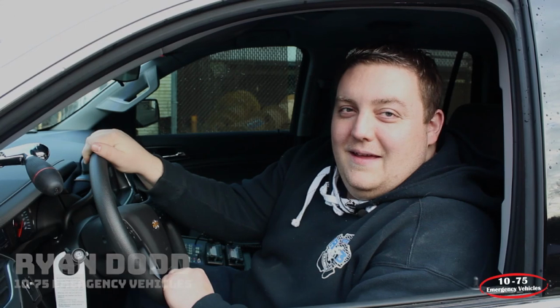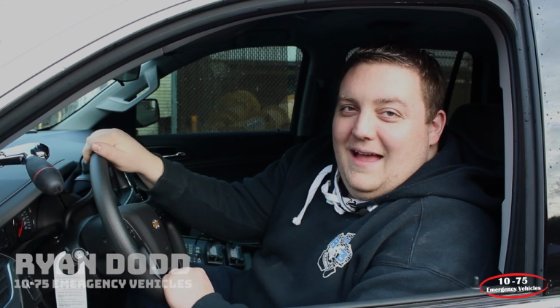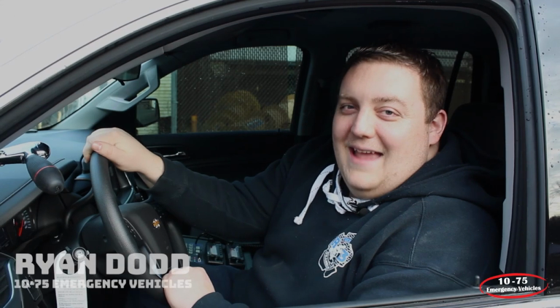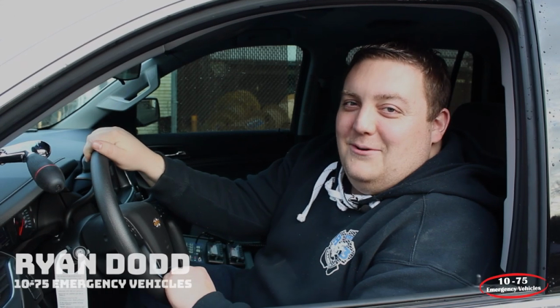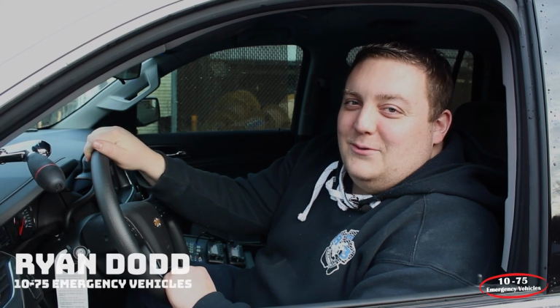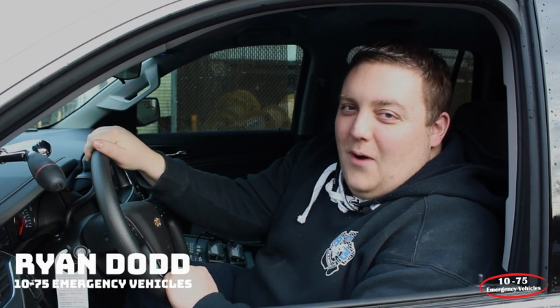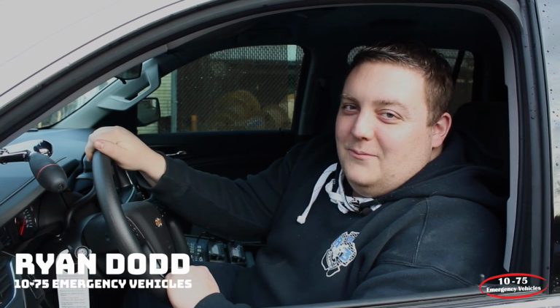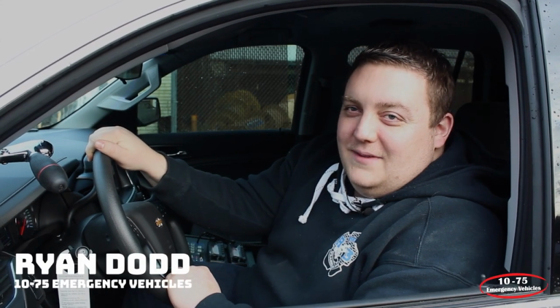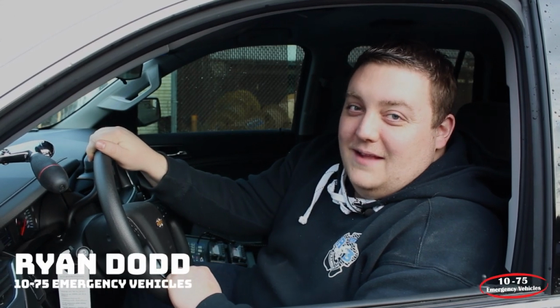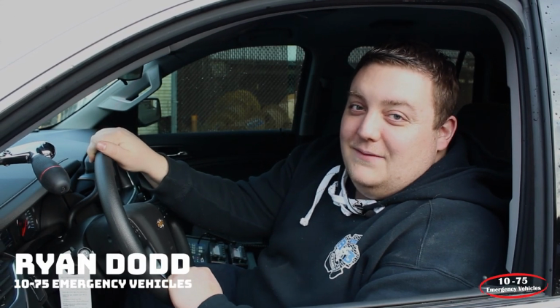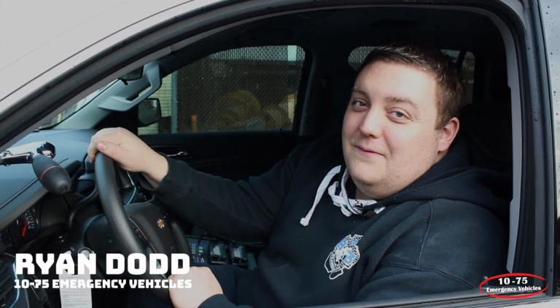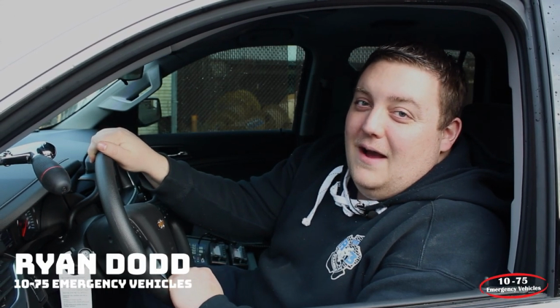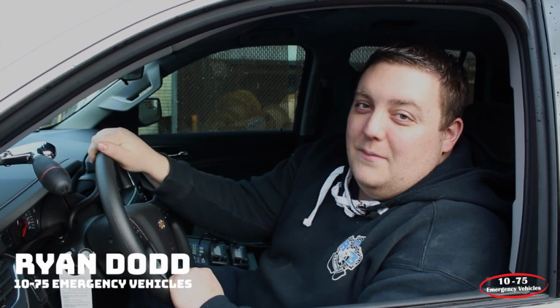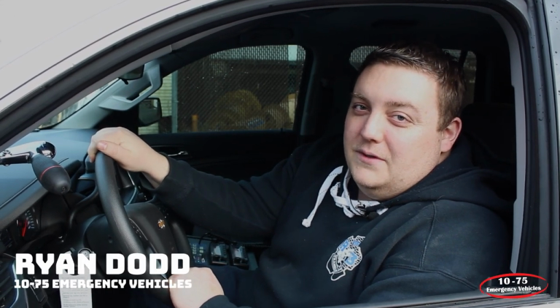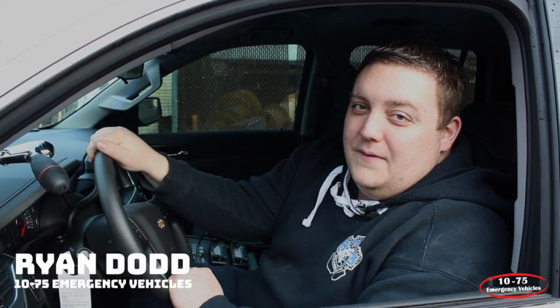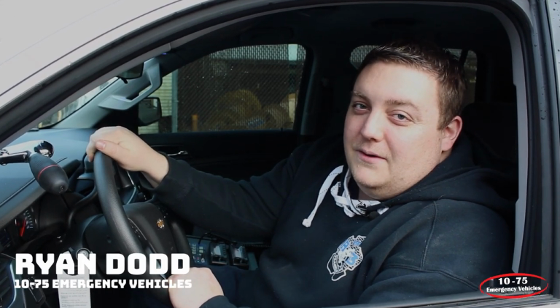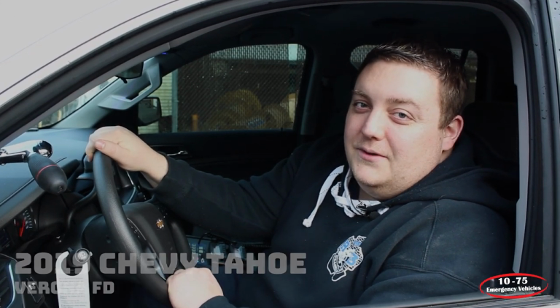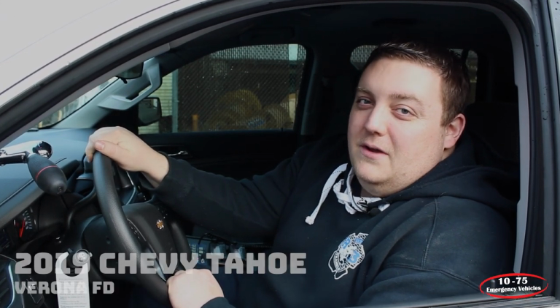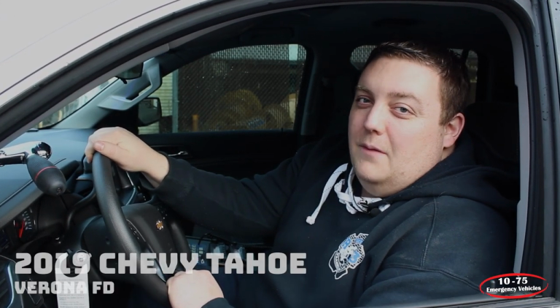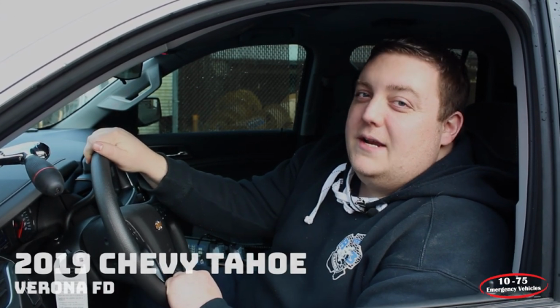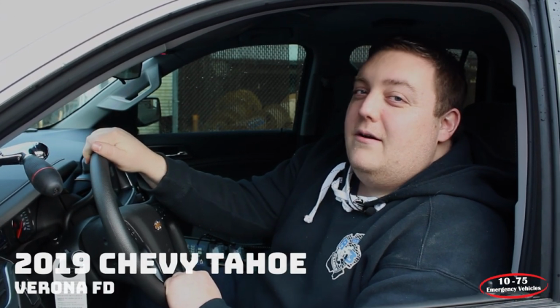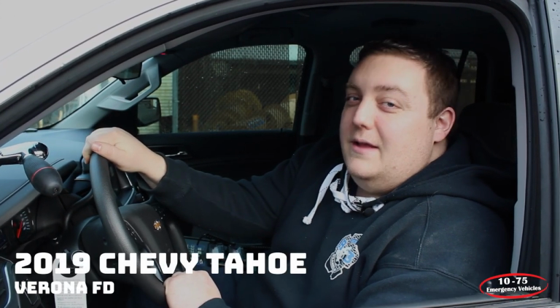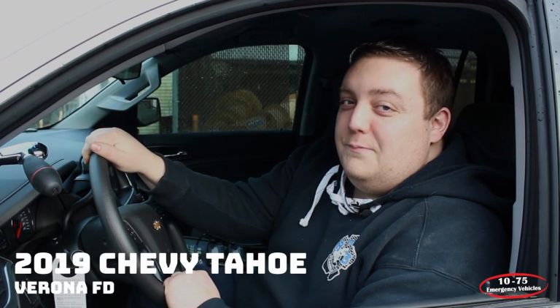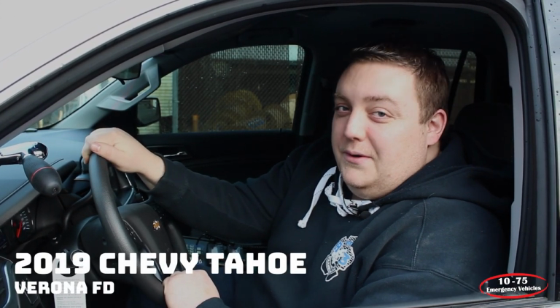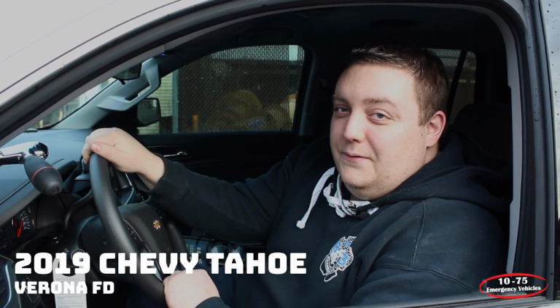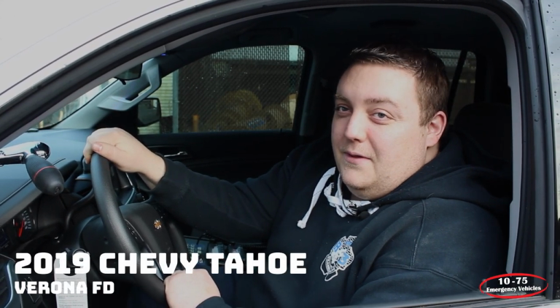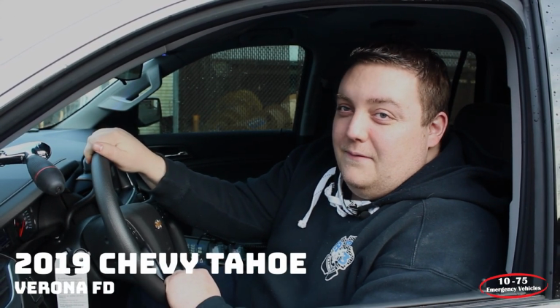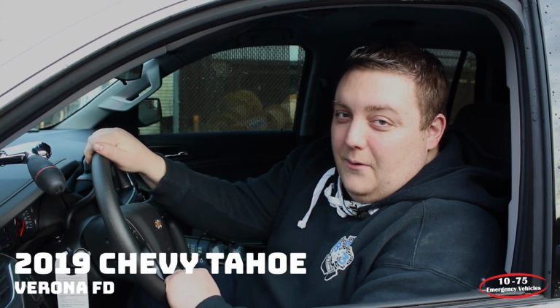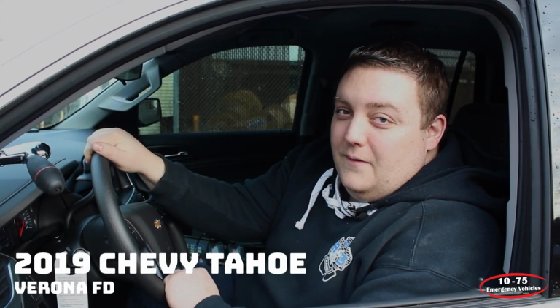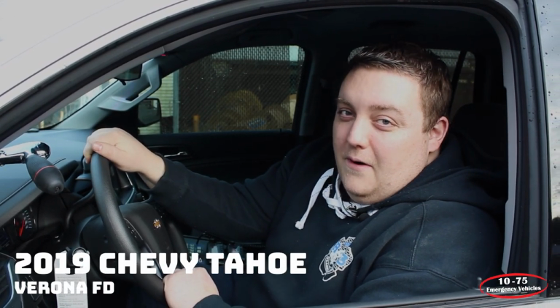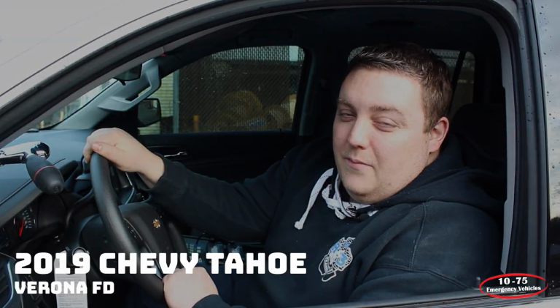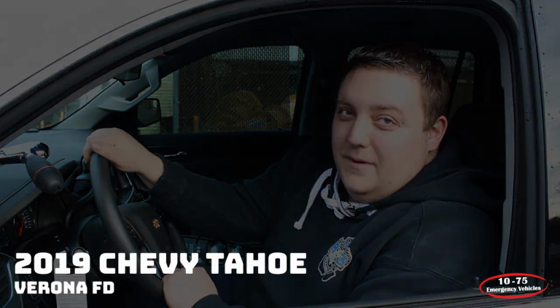How are you doing? It's Ryan with 1075 Enhanced Vehicles. Come check out our latest build for the Verona Fire Department.